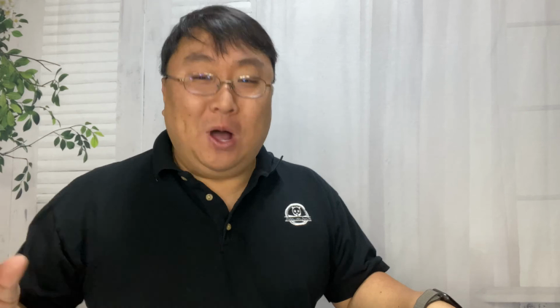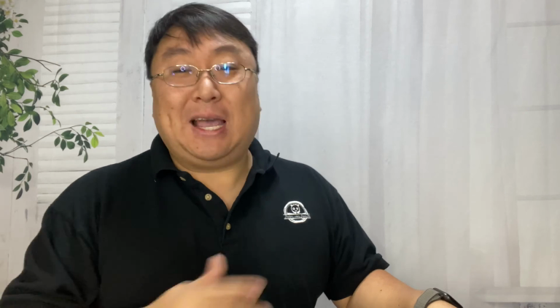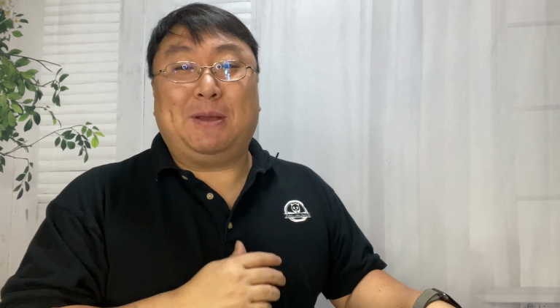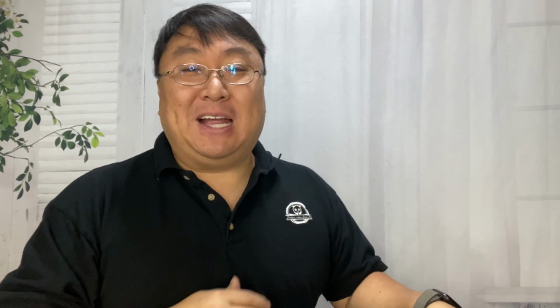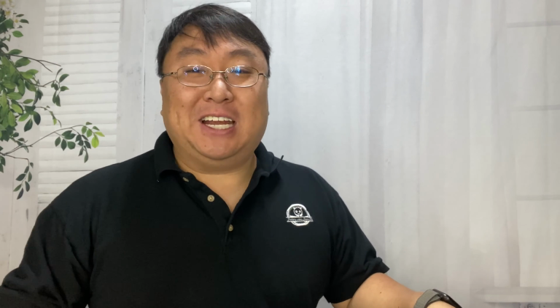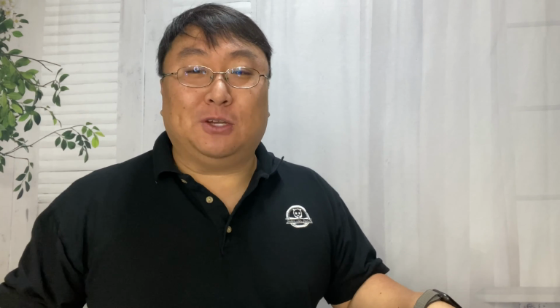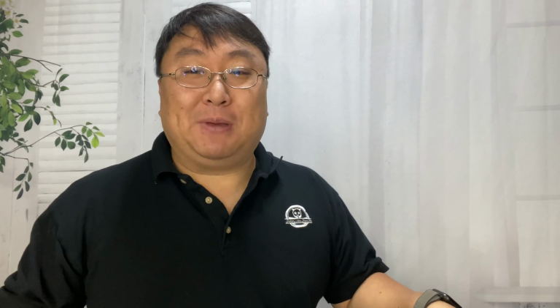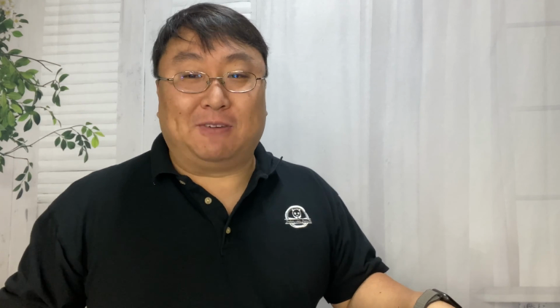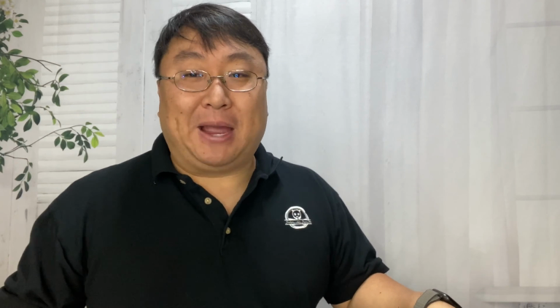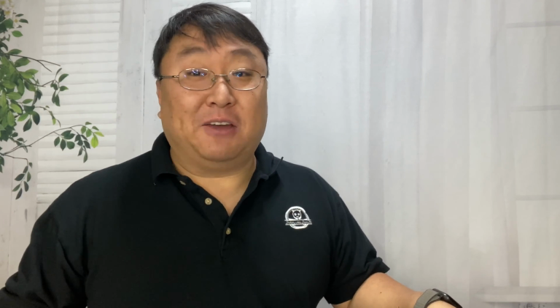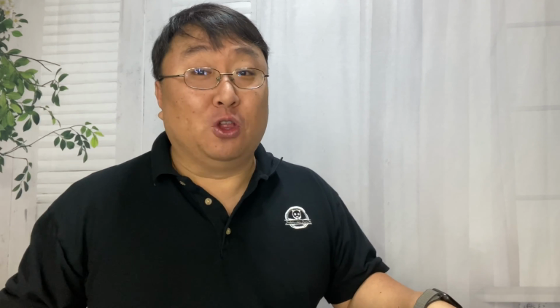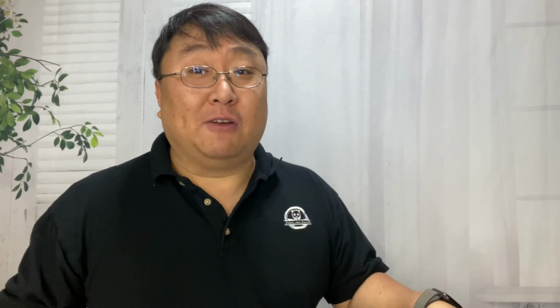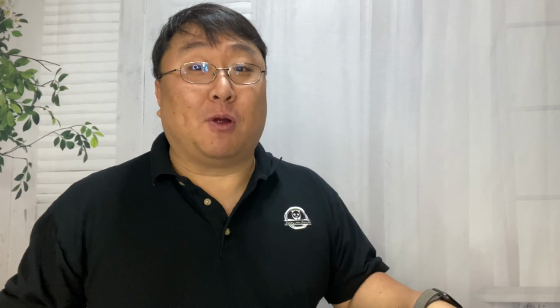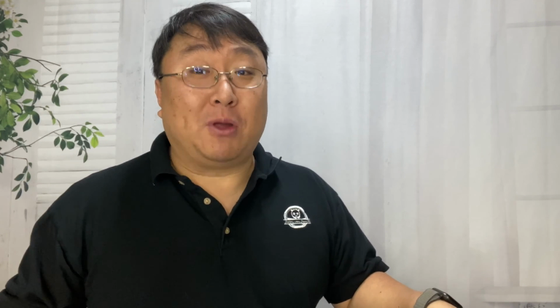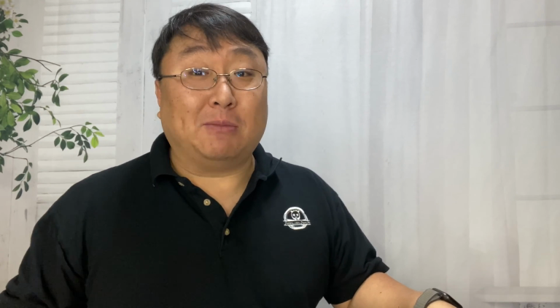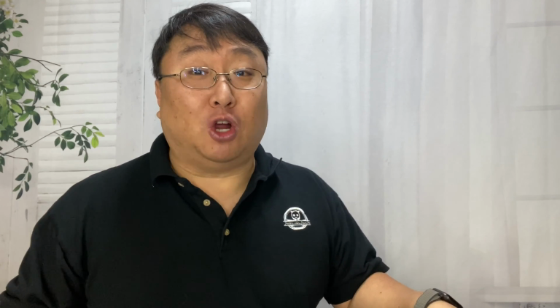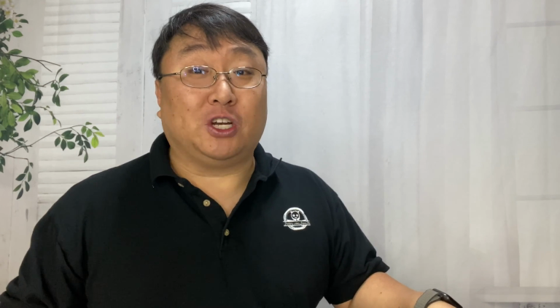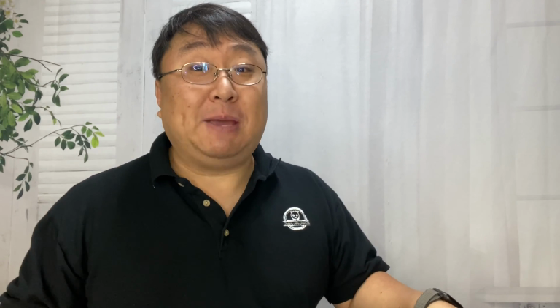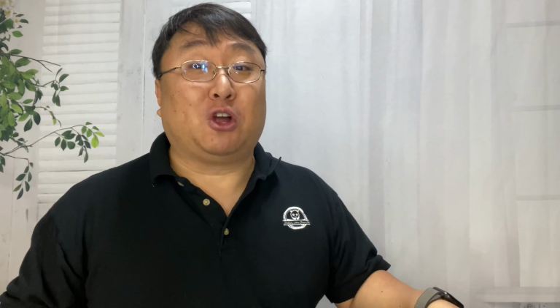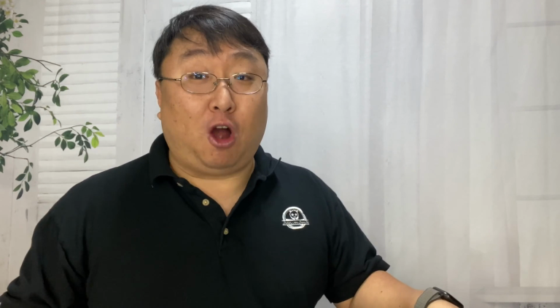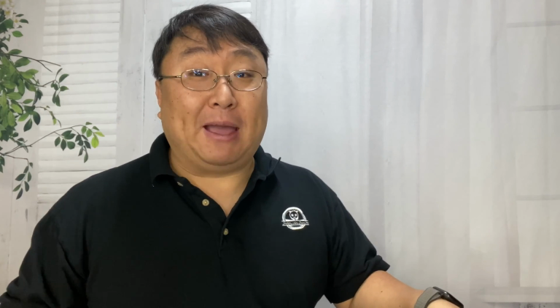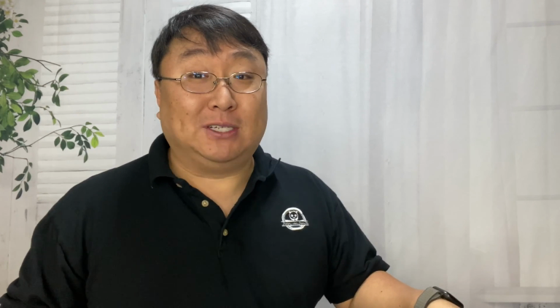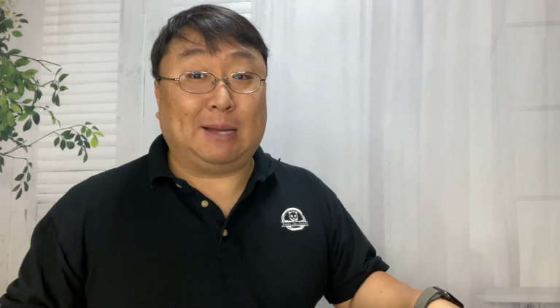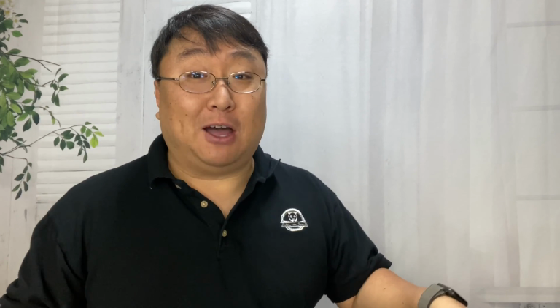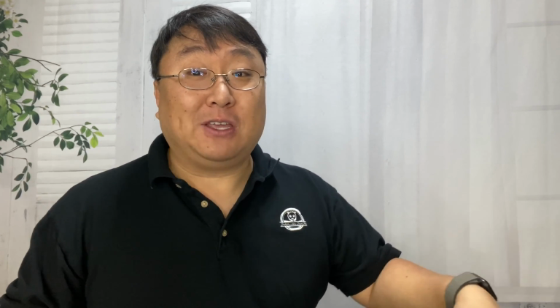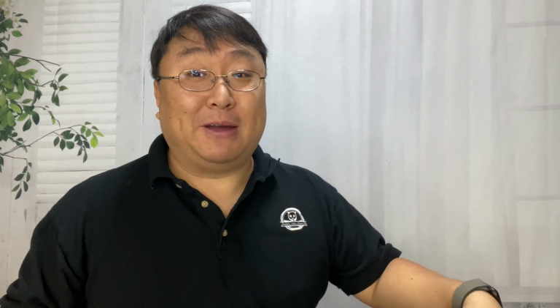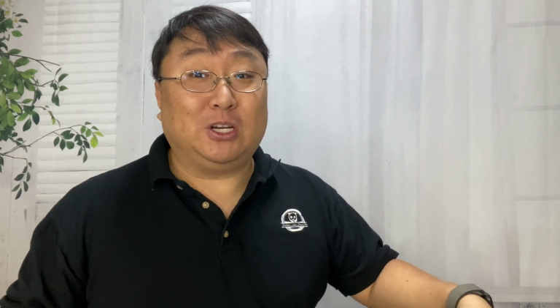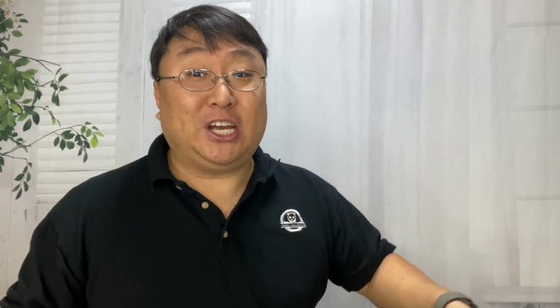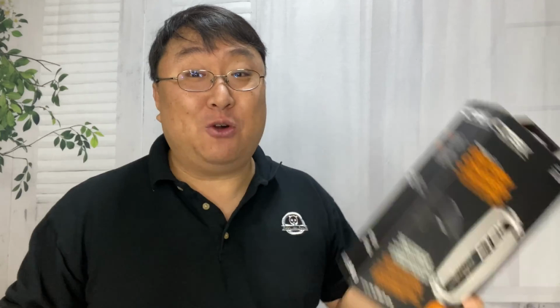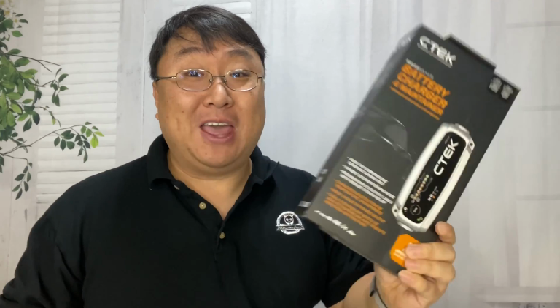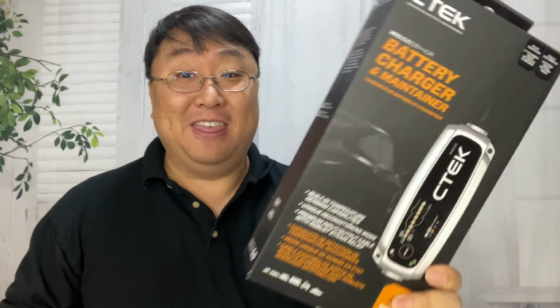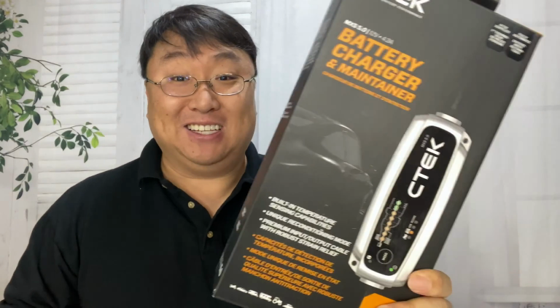What's happening Panda Nation? Peter Von Panda. If you're looking for a premium charger to keep your car battery topped off, you might want to check out this.